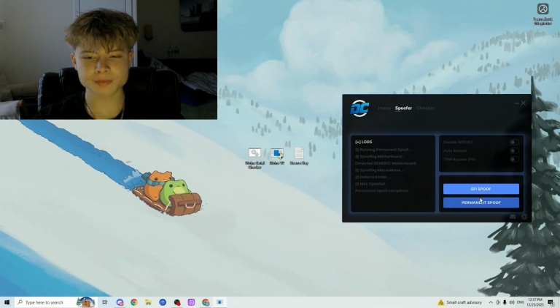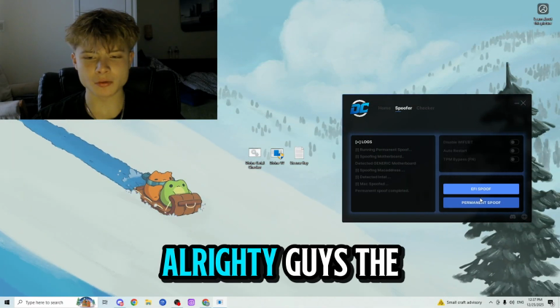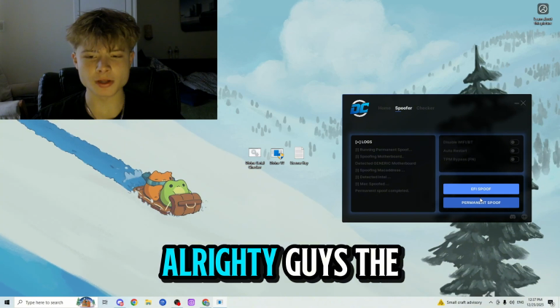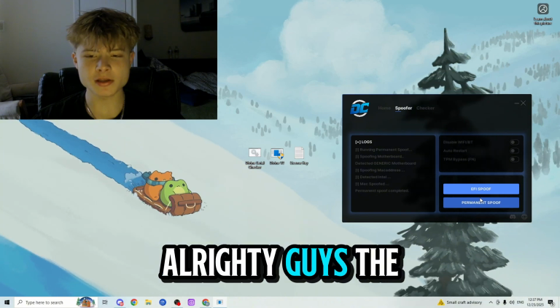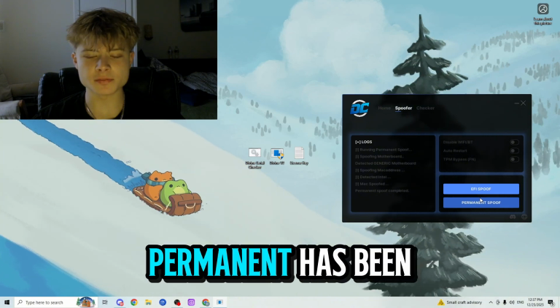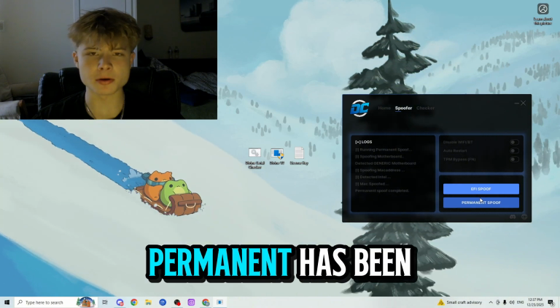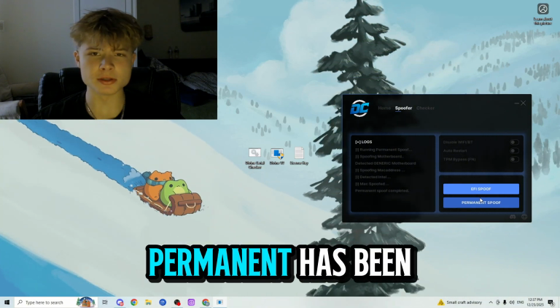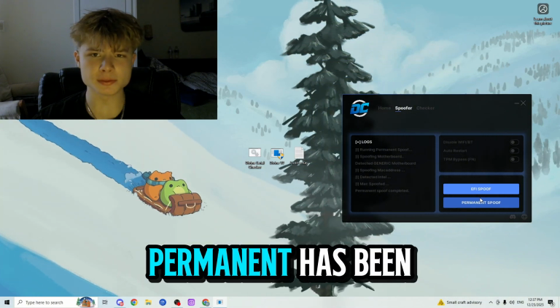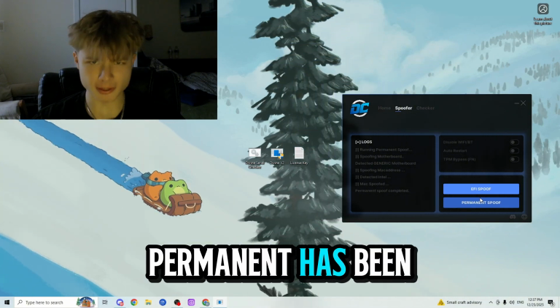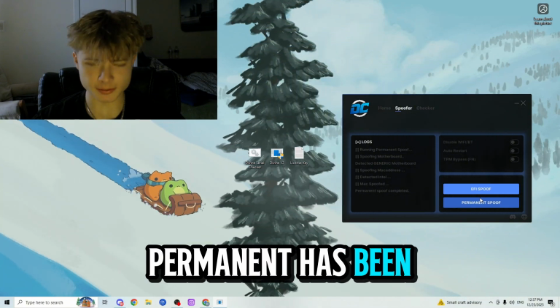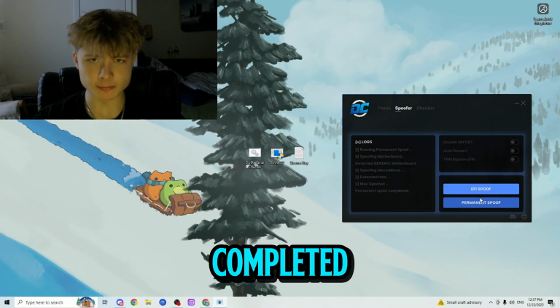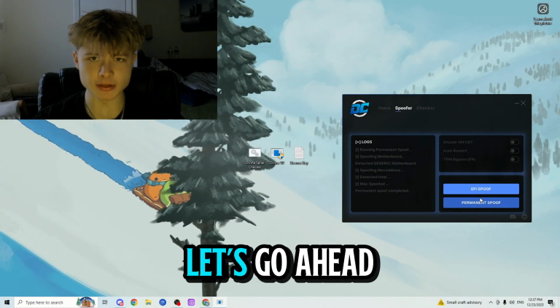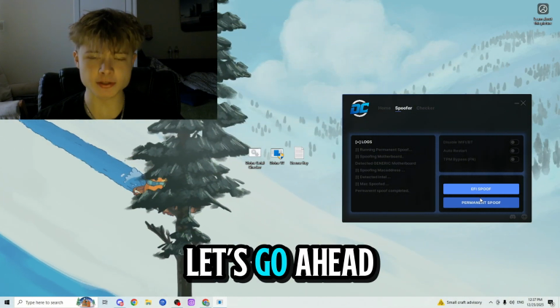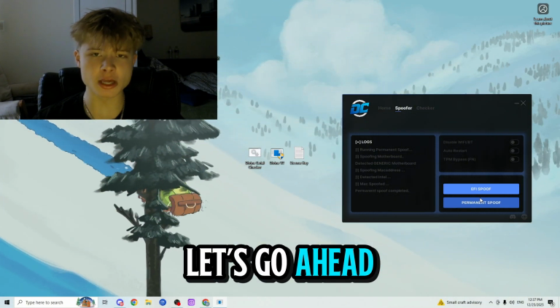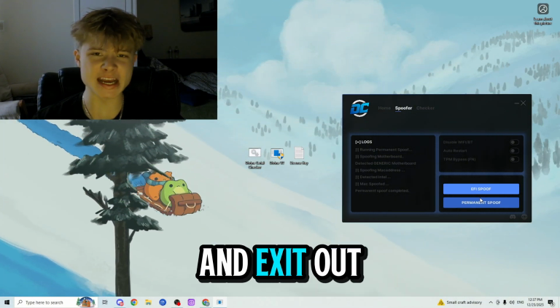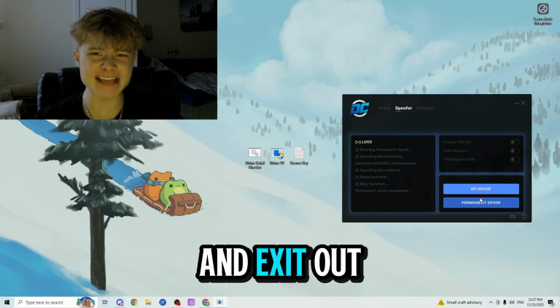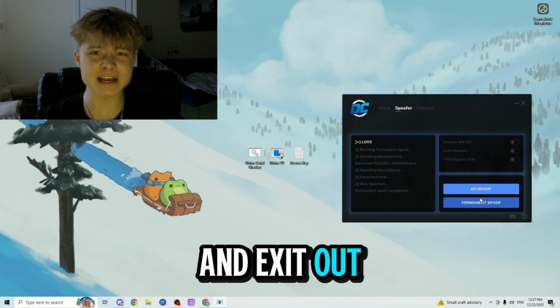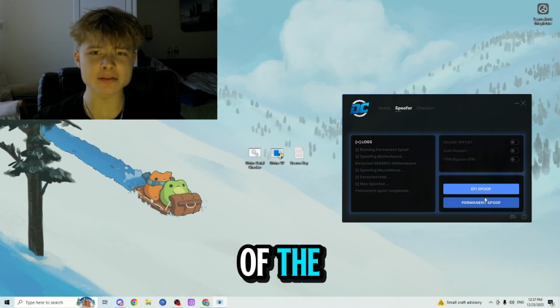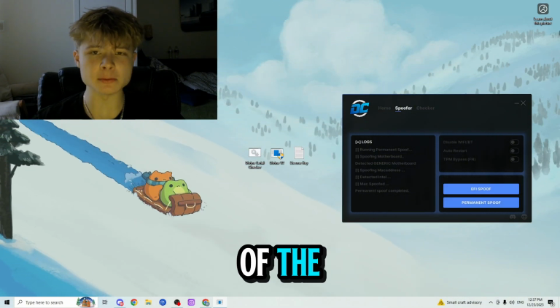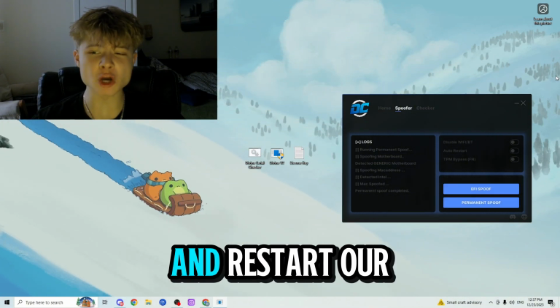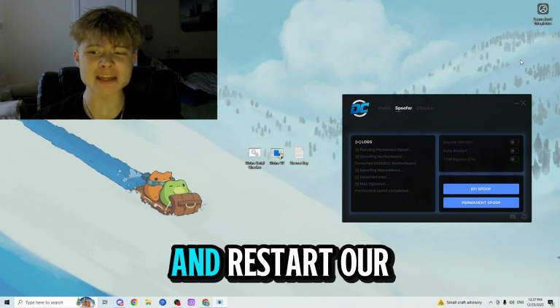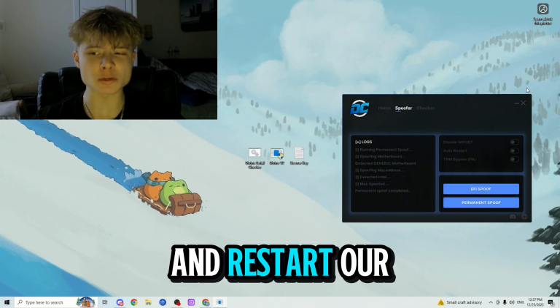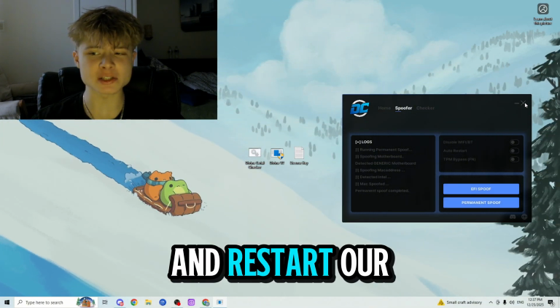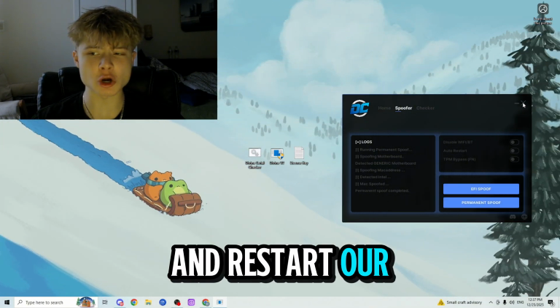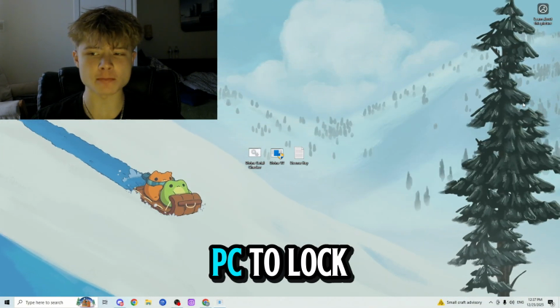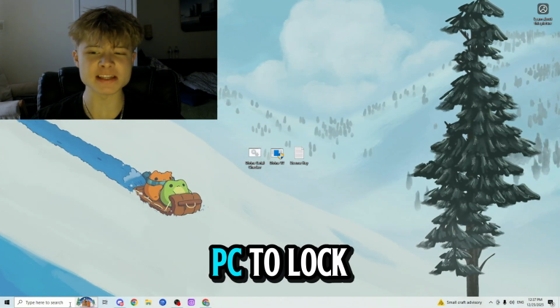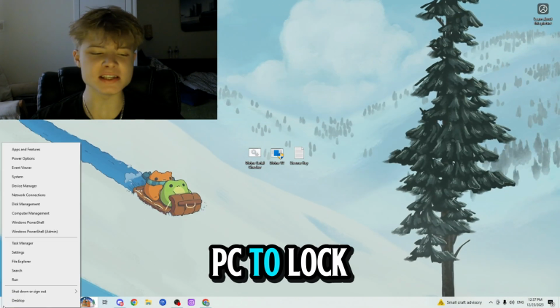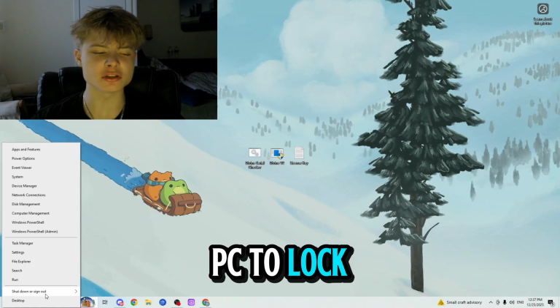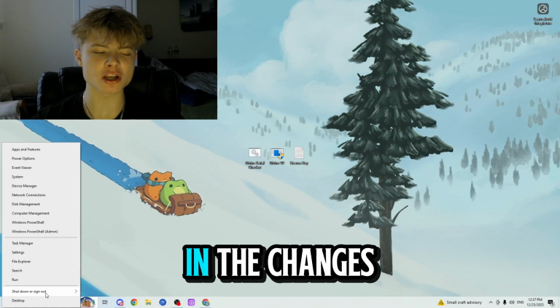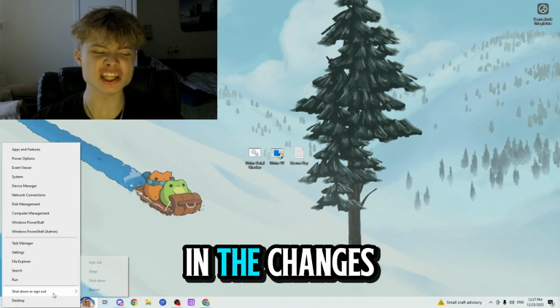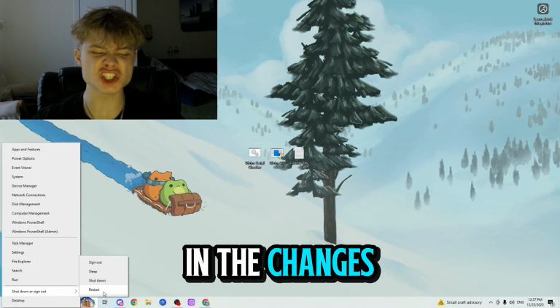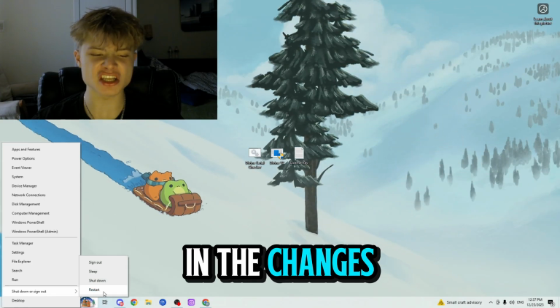Alrighty guys, the permanent spoof has been completed. Let's go ahead and exit out of the spoofer and restart our PC to lock in the changes.